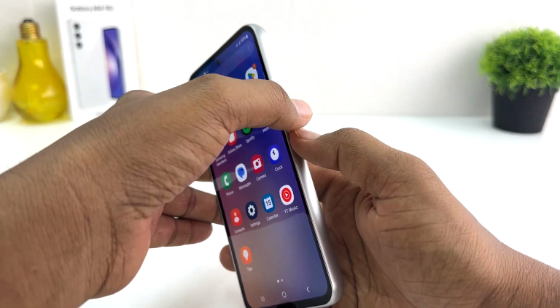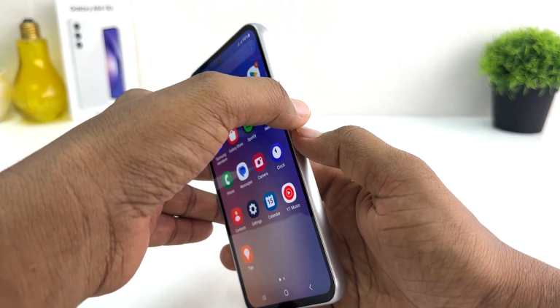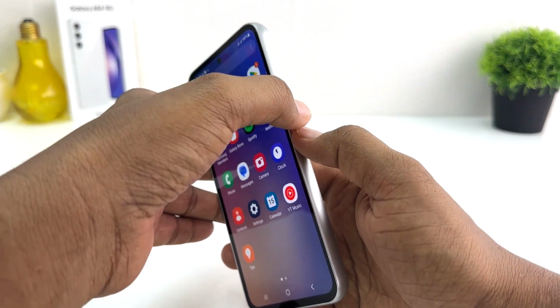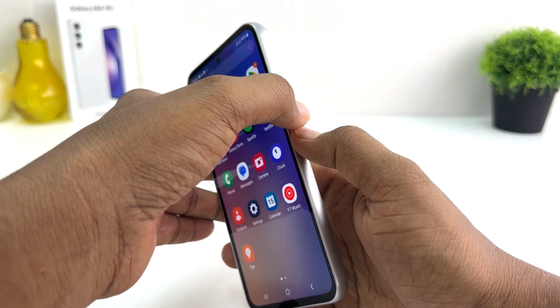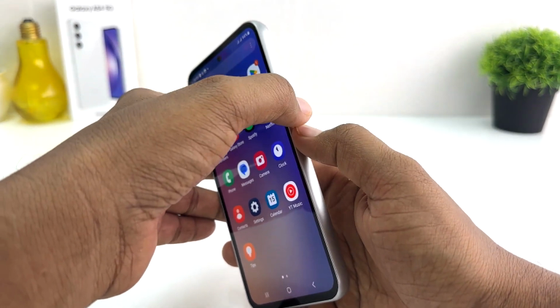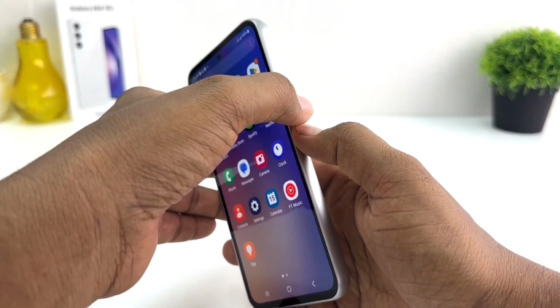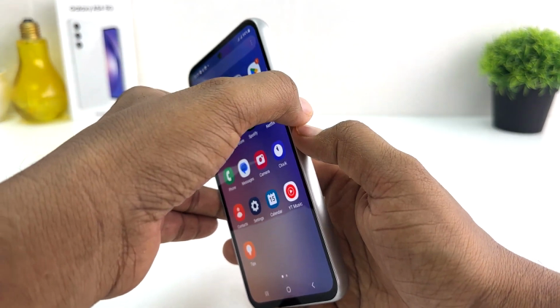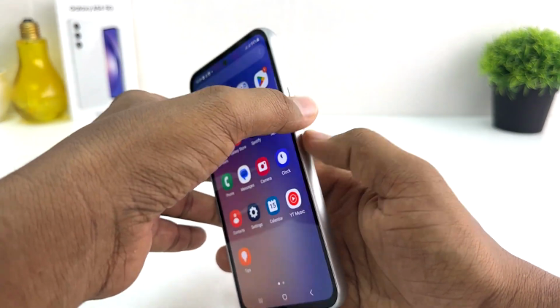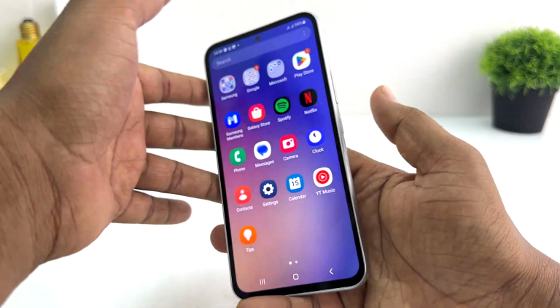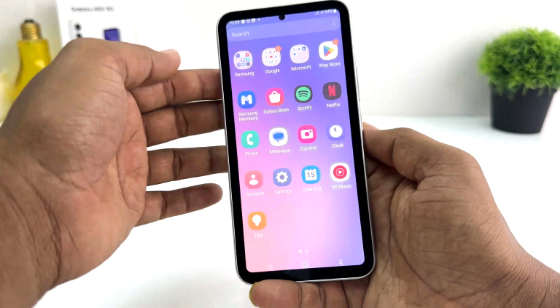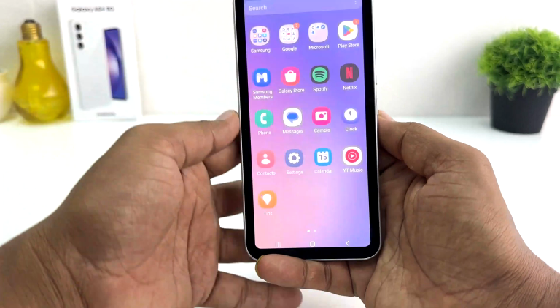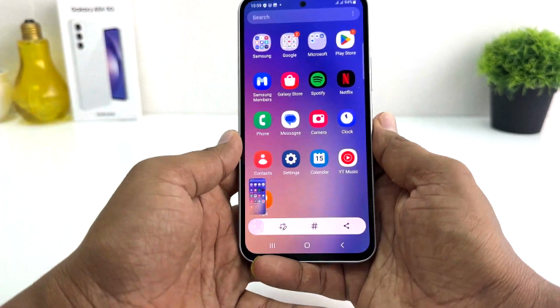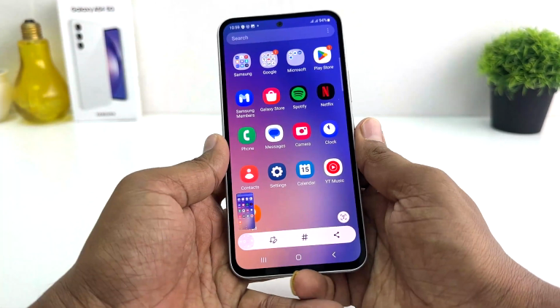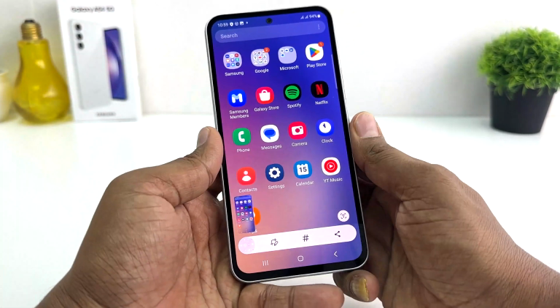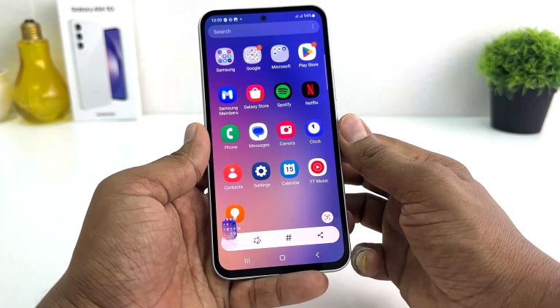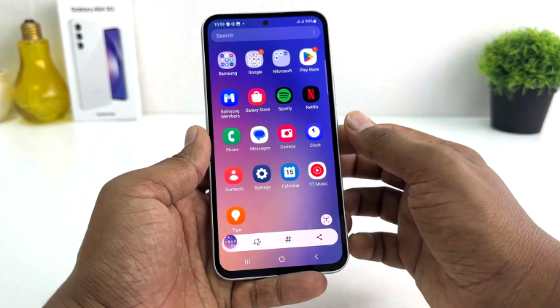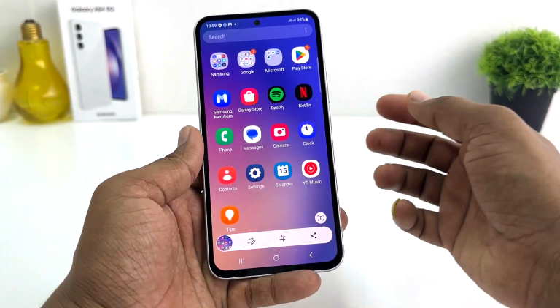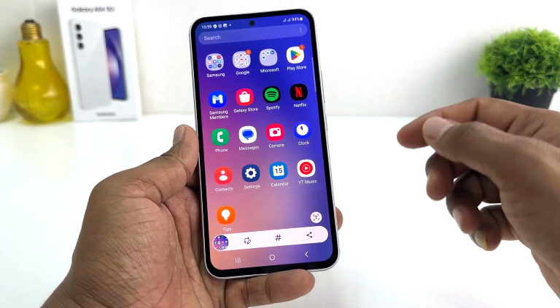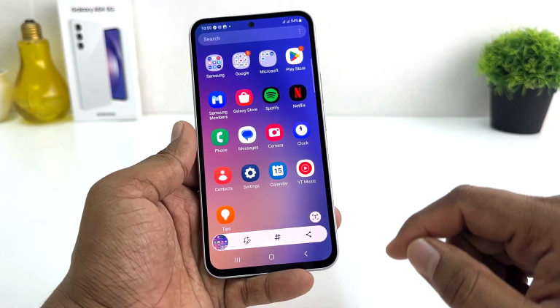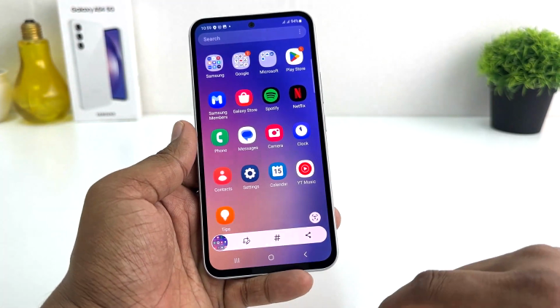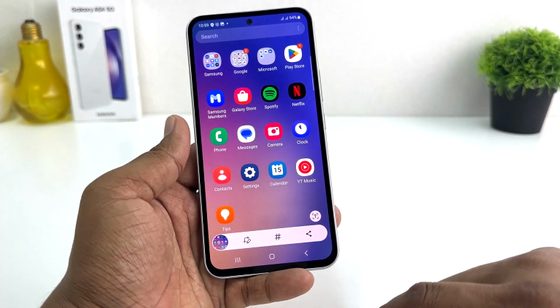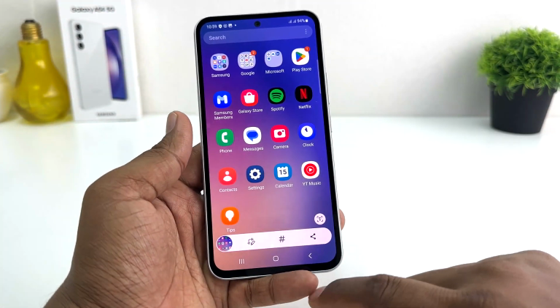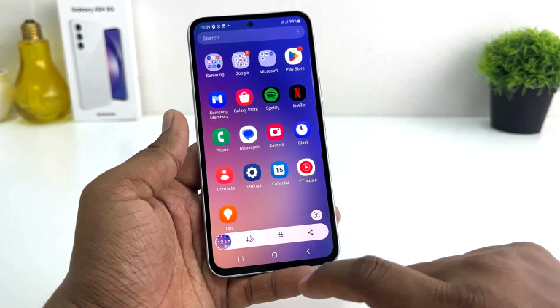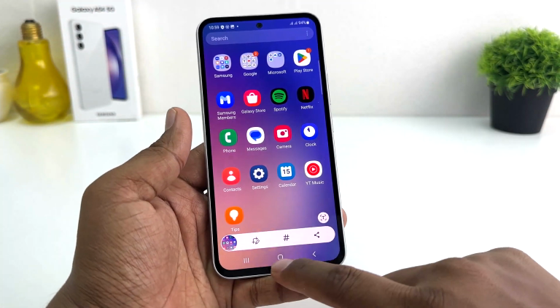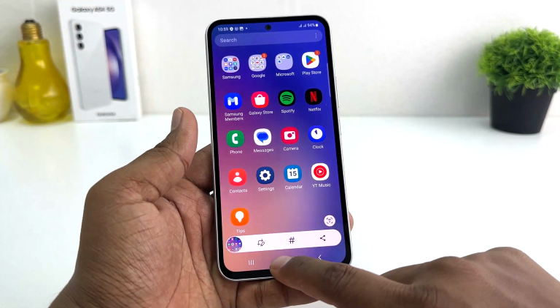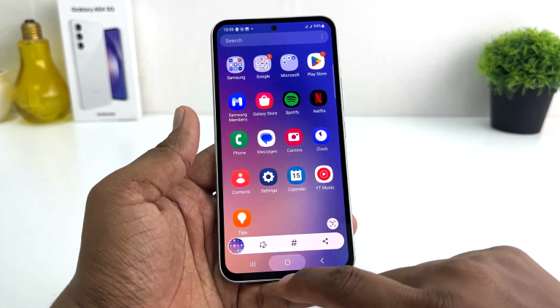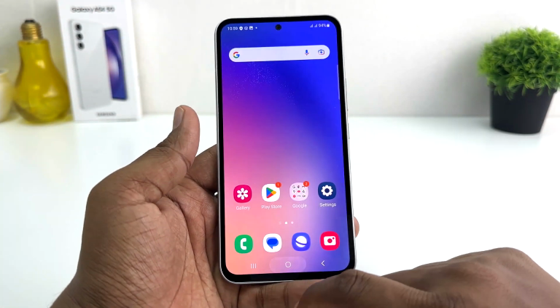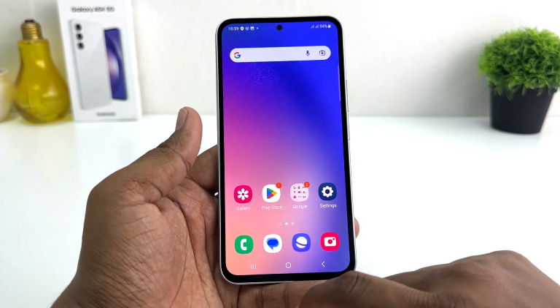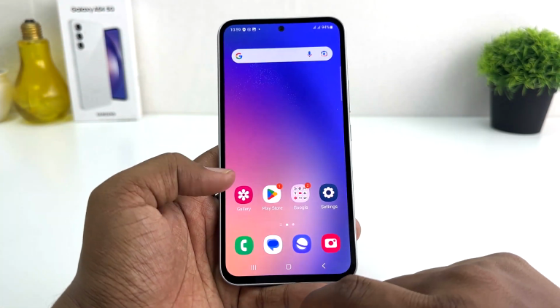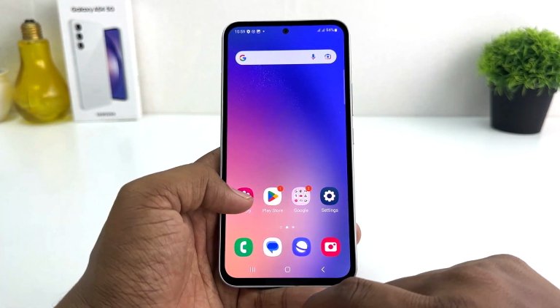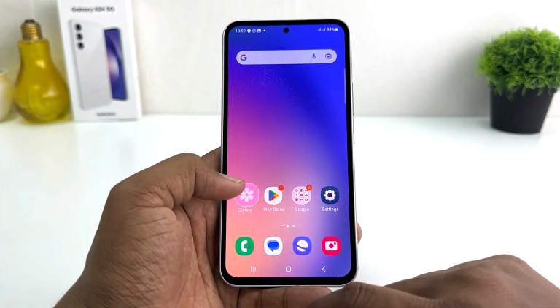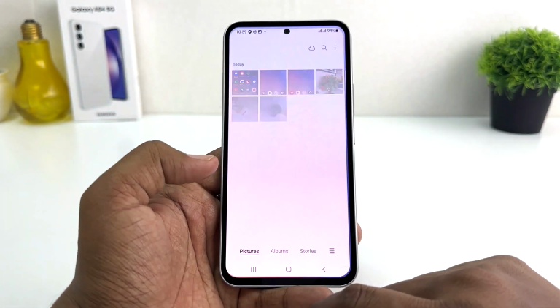Just slightly press and move — then it's going to immediately take a screenshot, and that screenshot is going to be saved in your gallery.